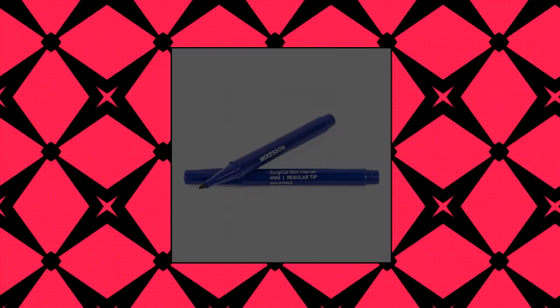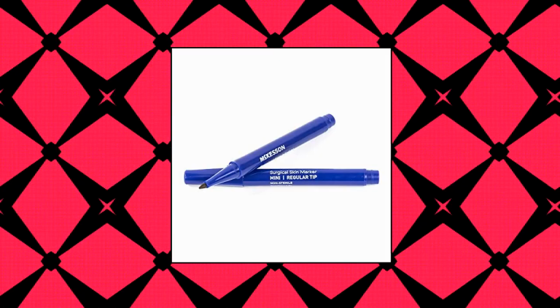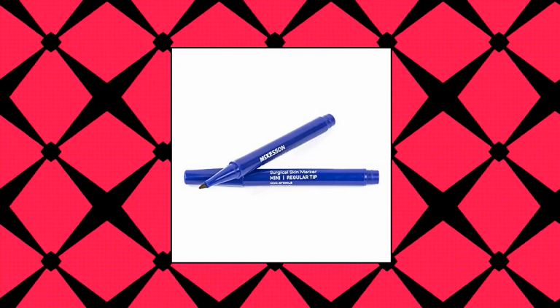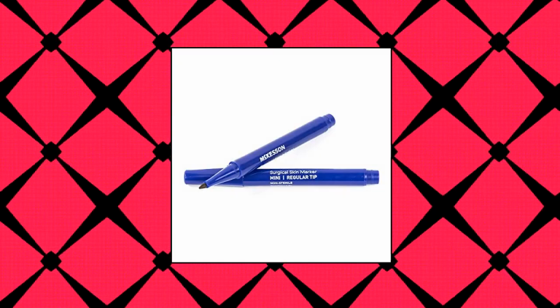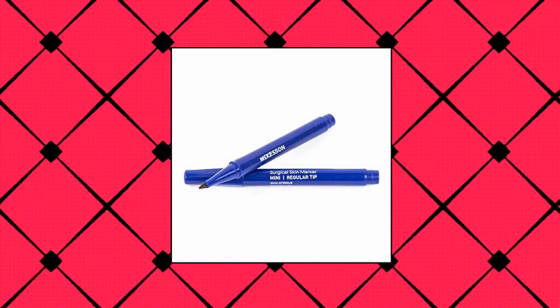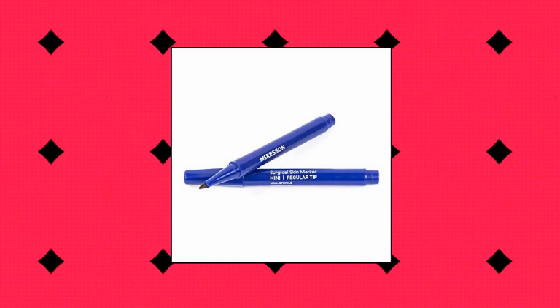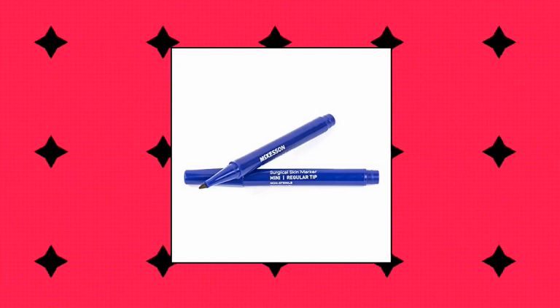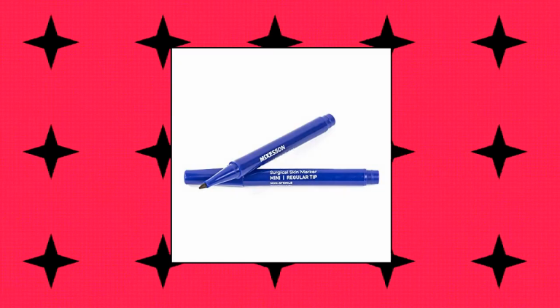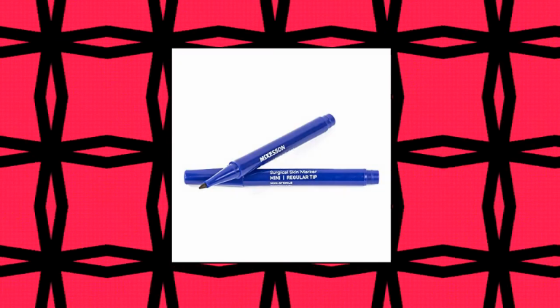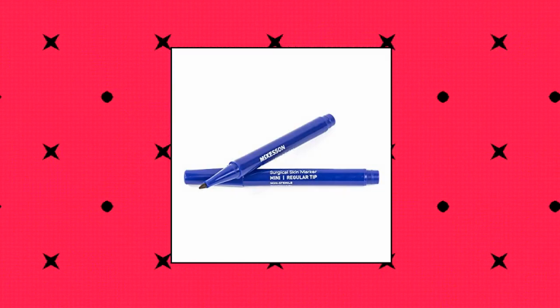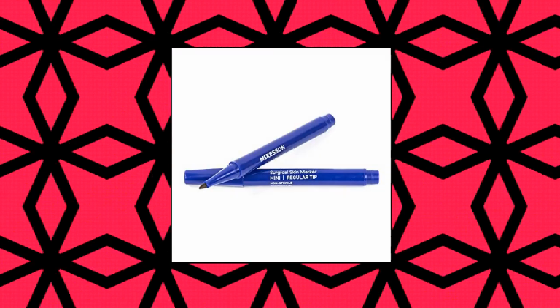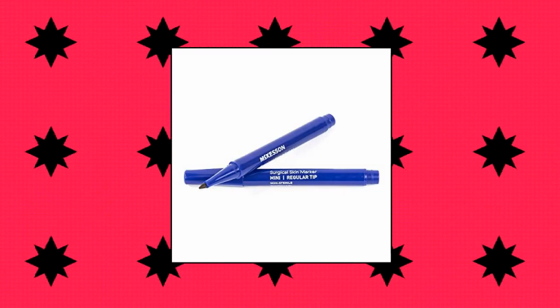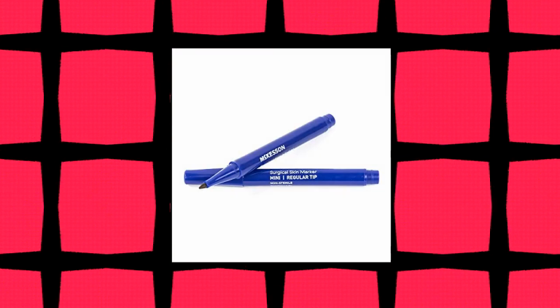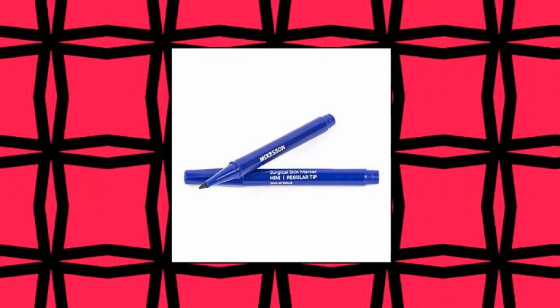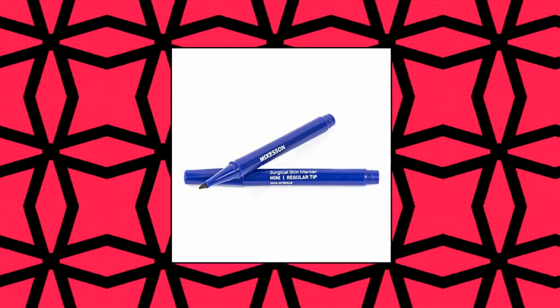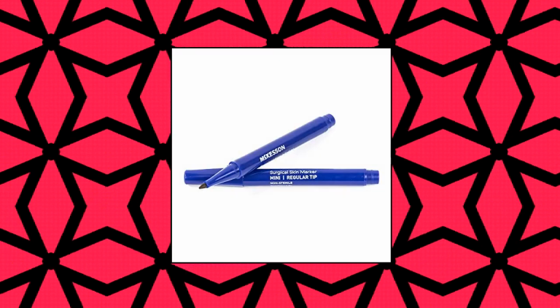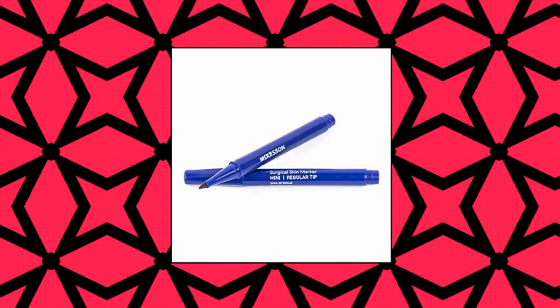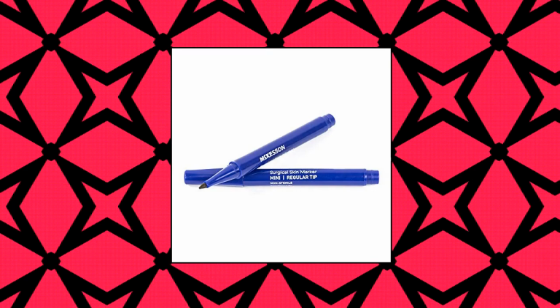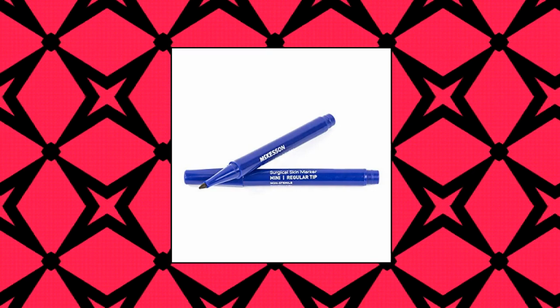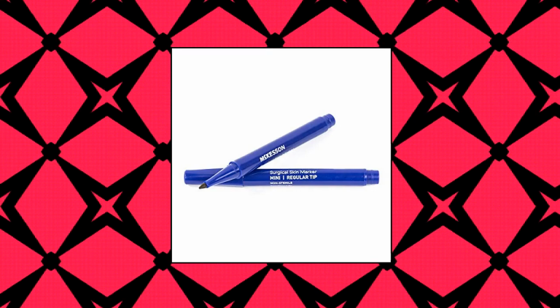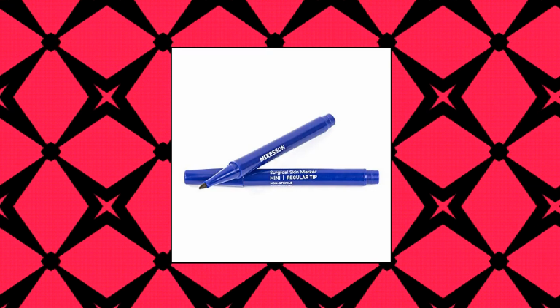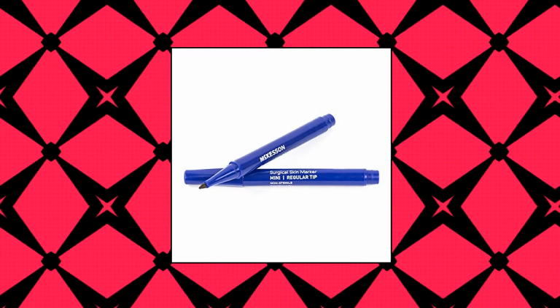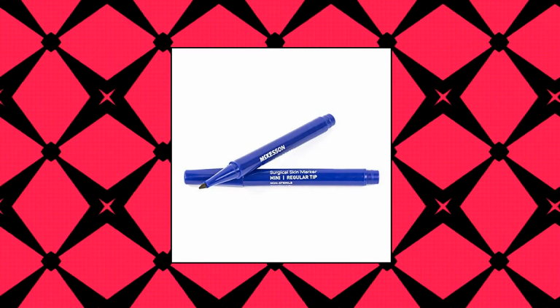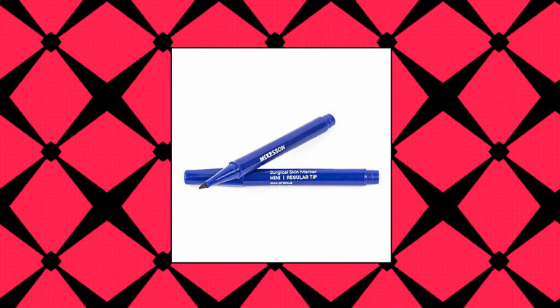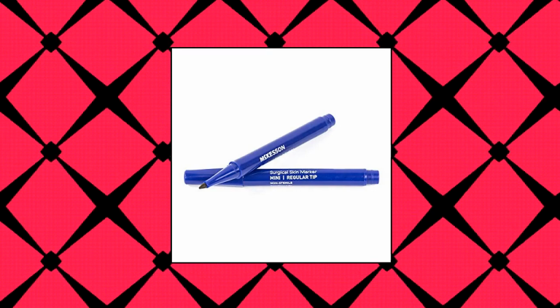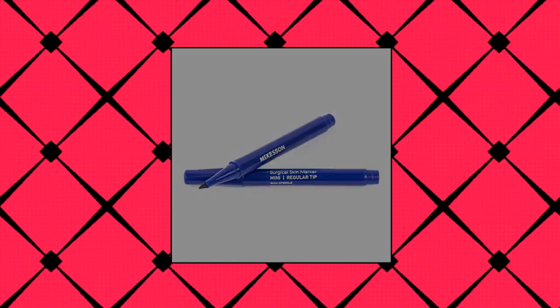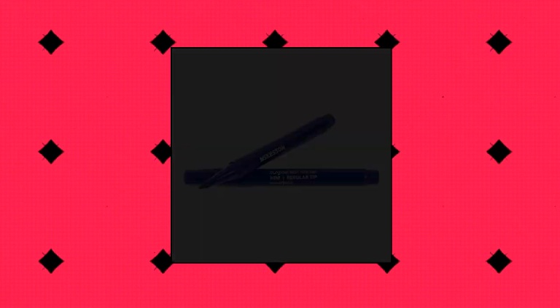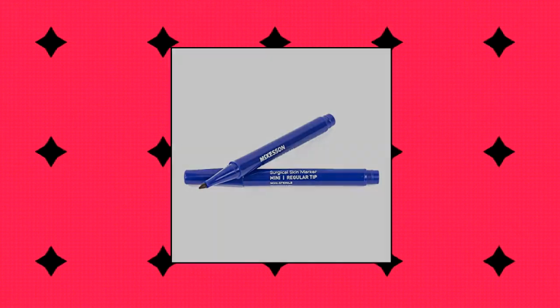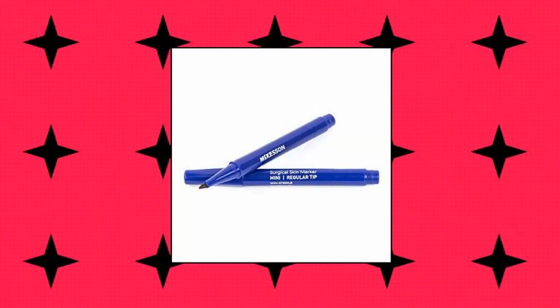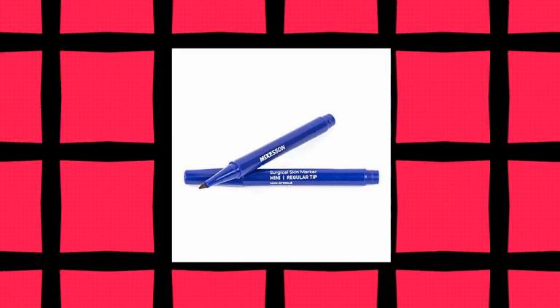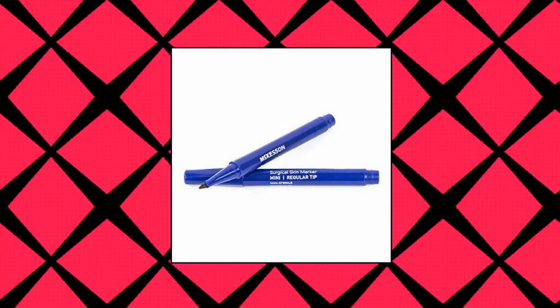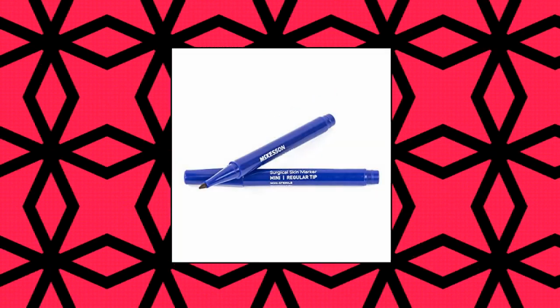McKesson Surgical Skin Marker, Gentian Violet, Regular Tip, Non-Sterile.